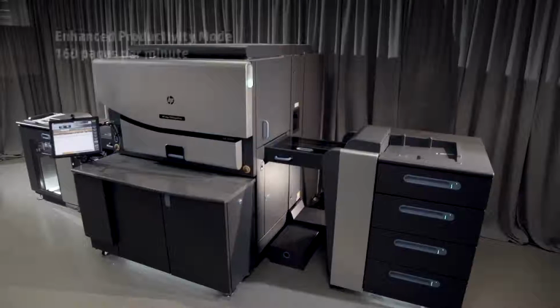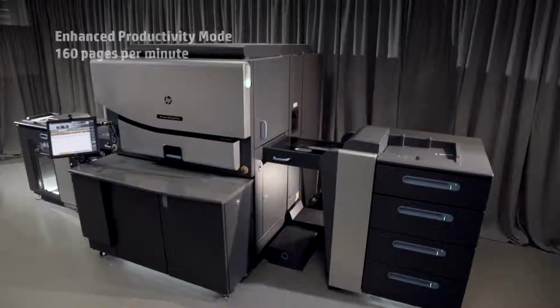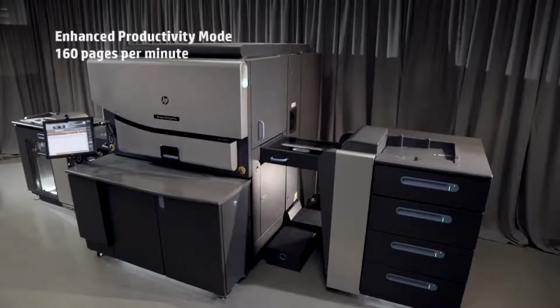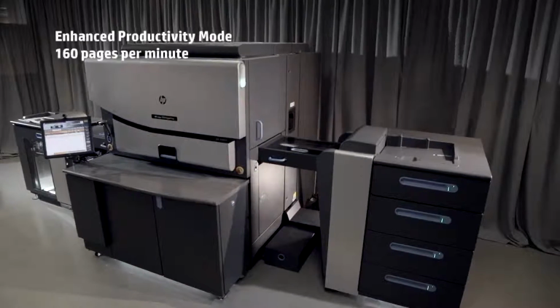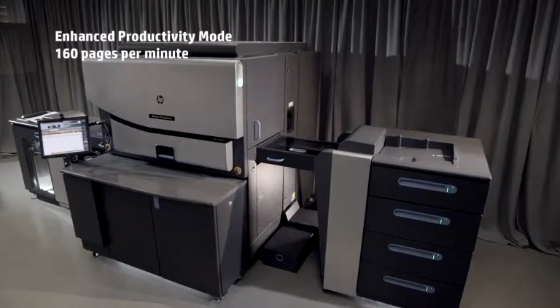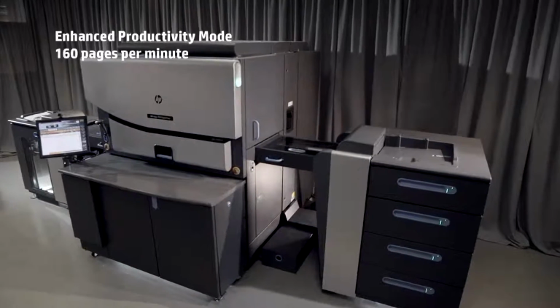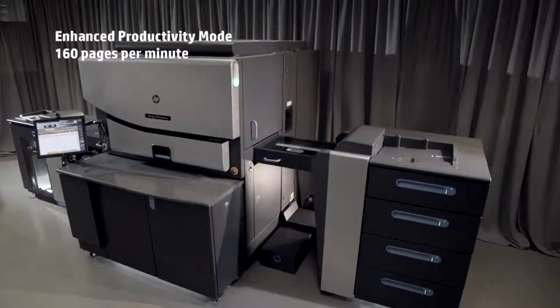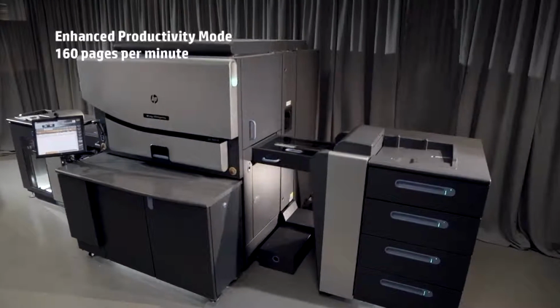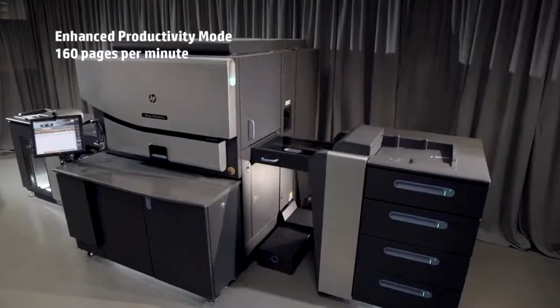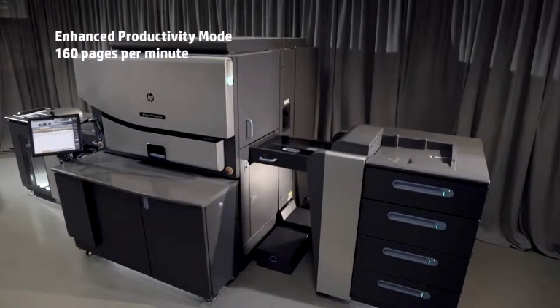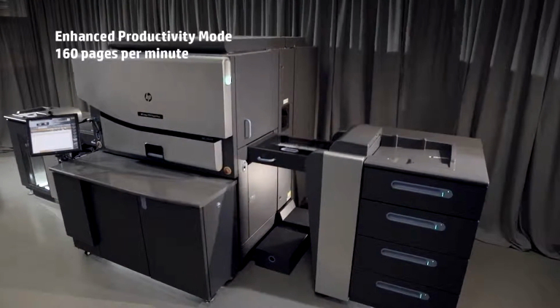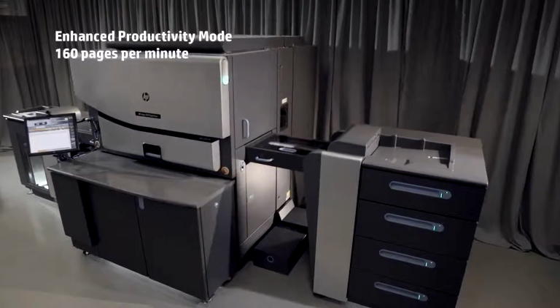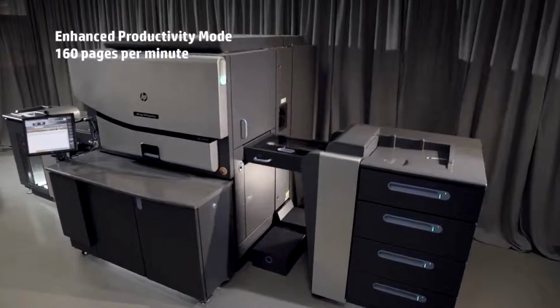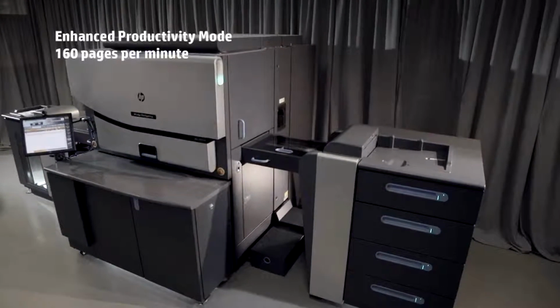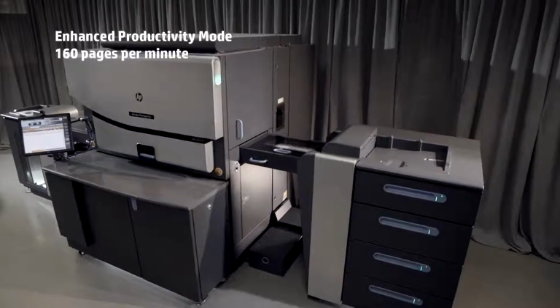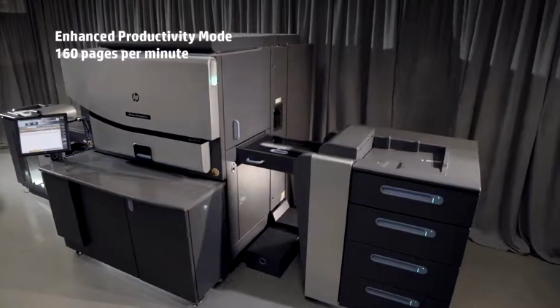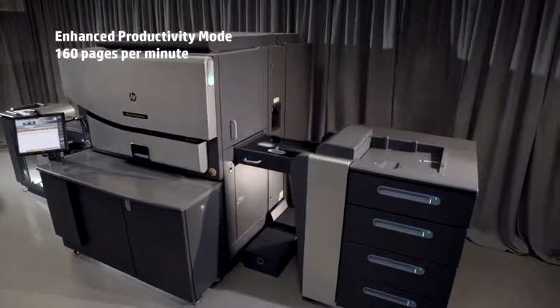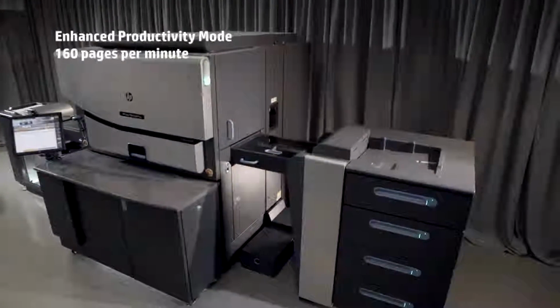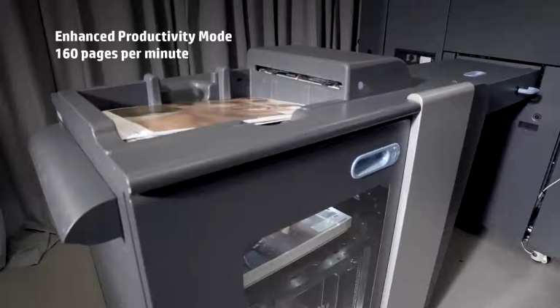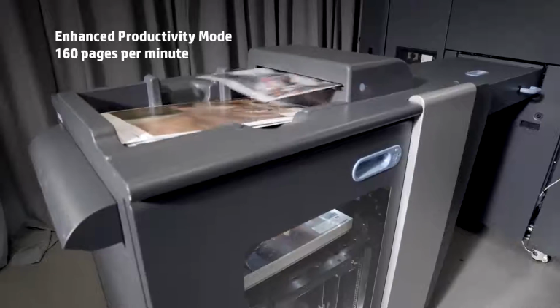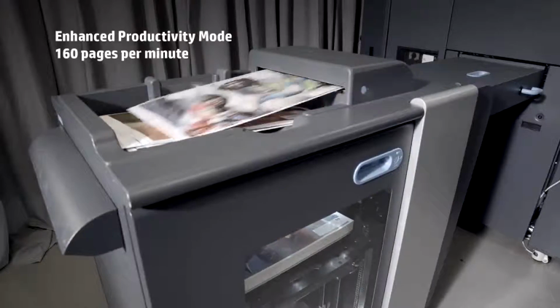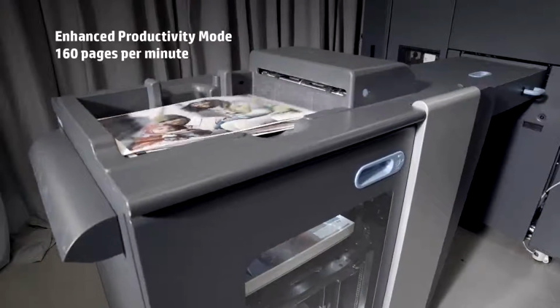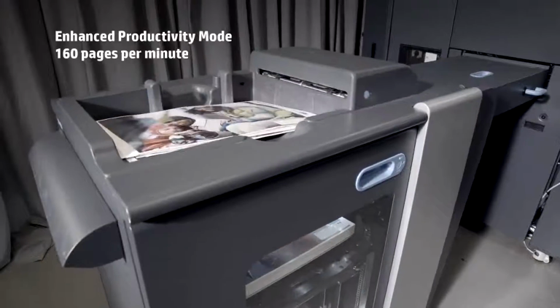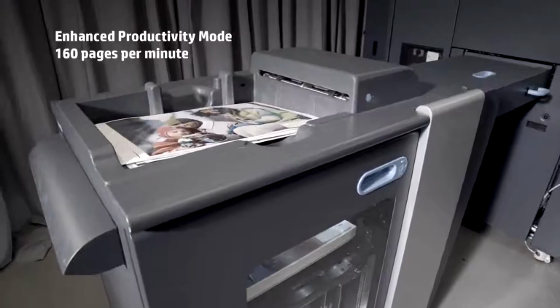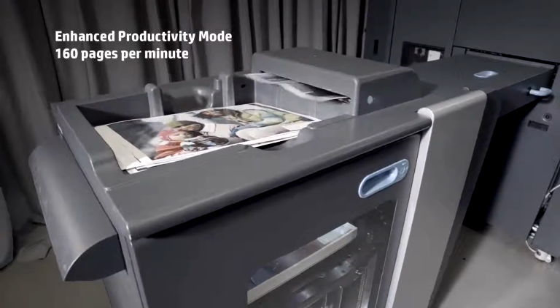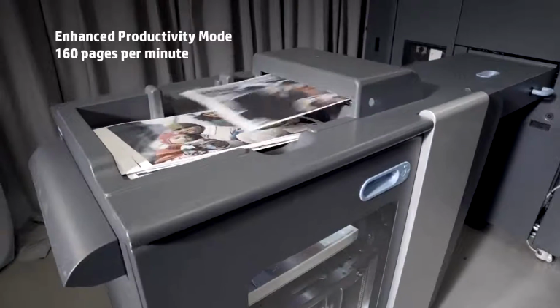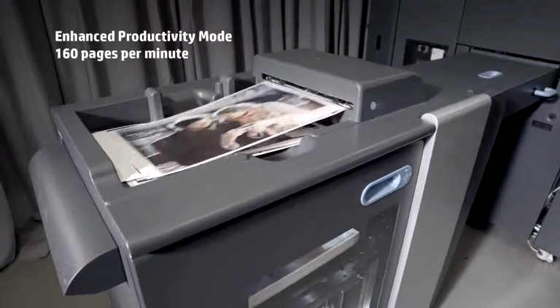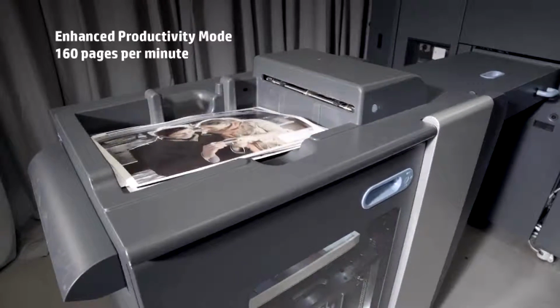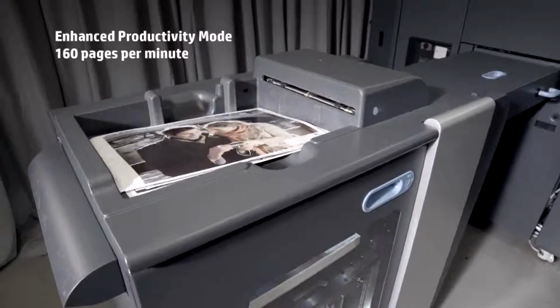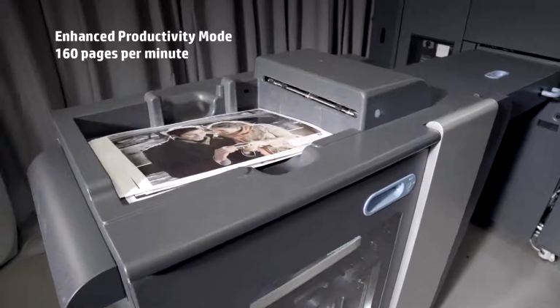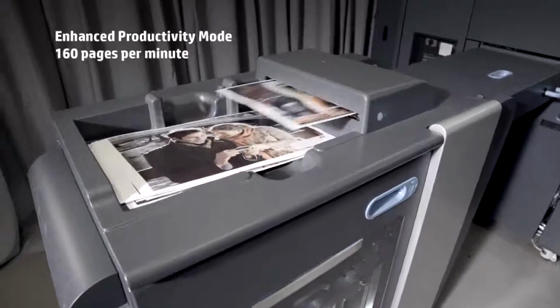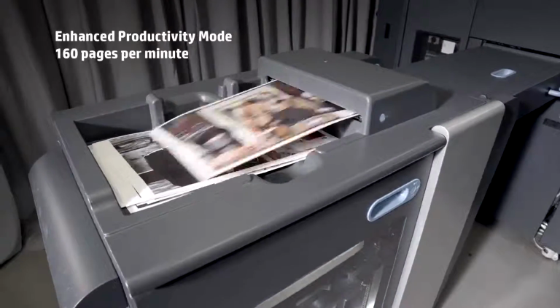The press prints color pages at up to 160 pages per minute using enhanced productivity mode.